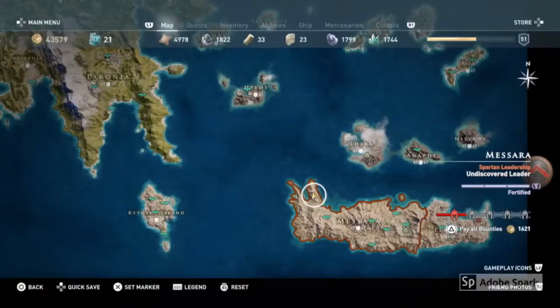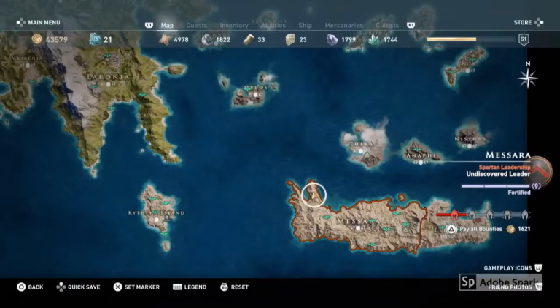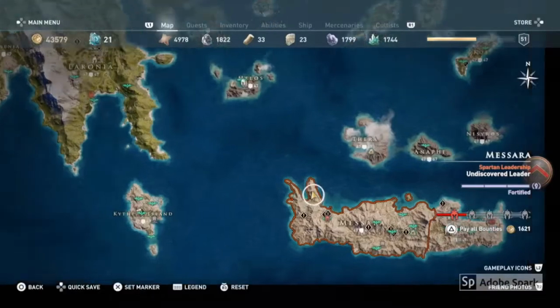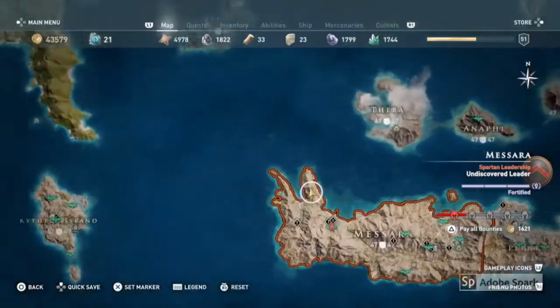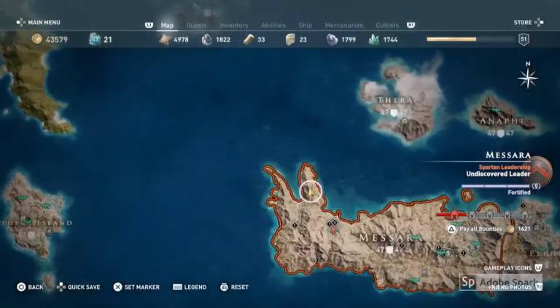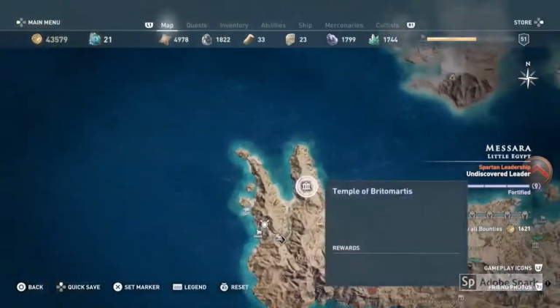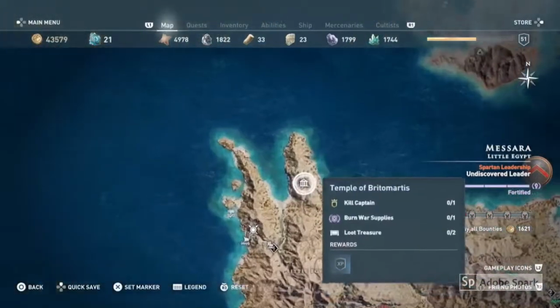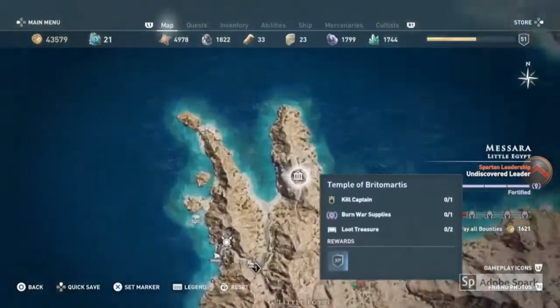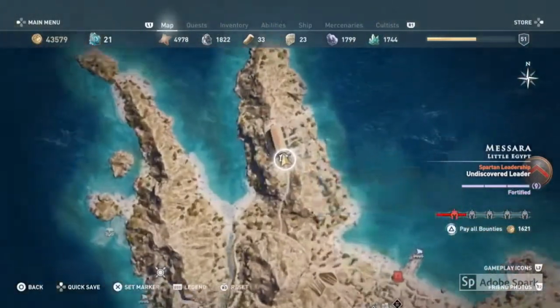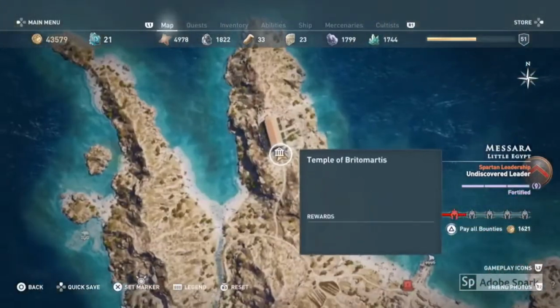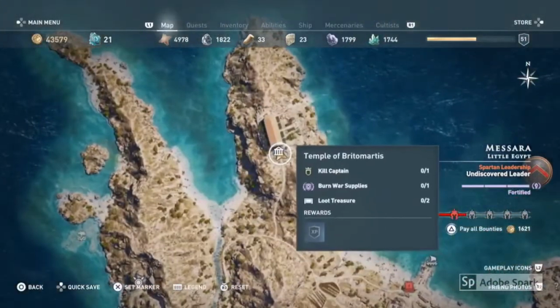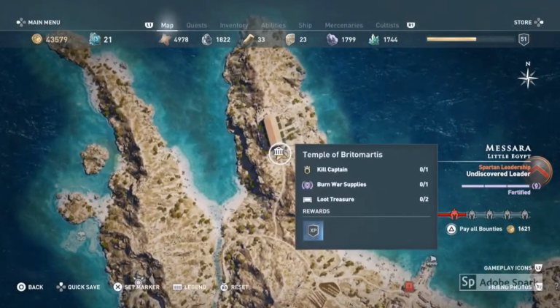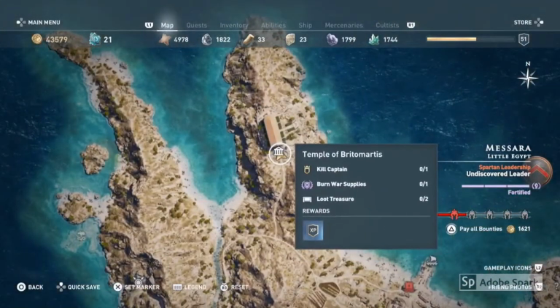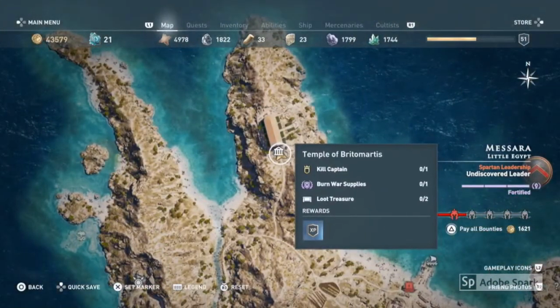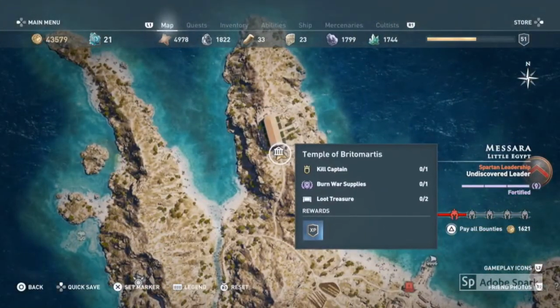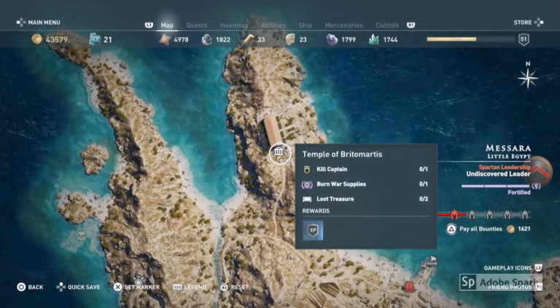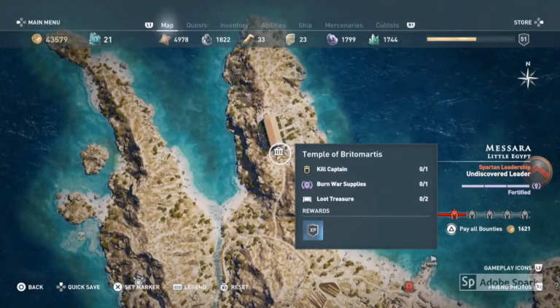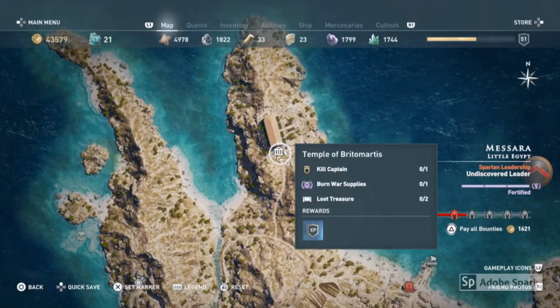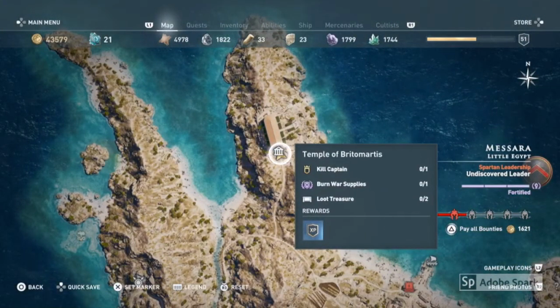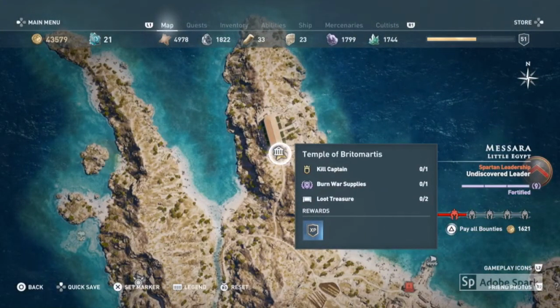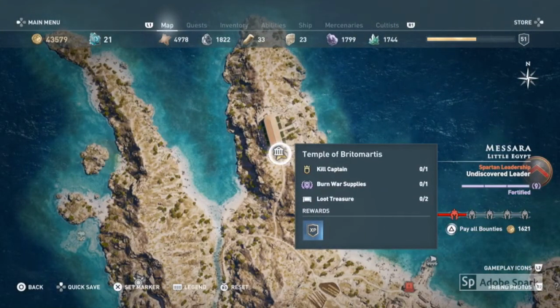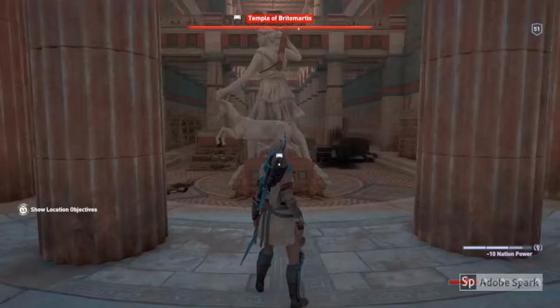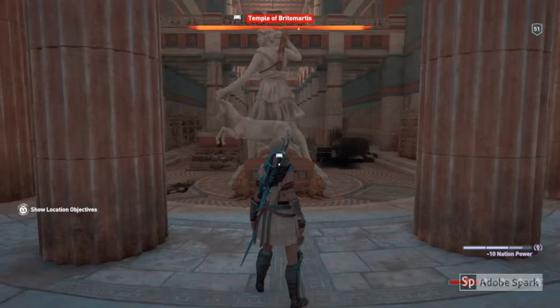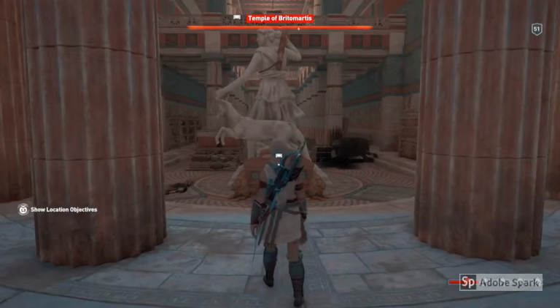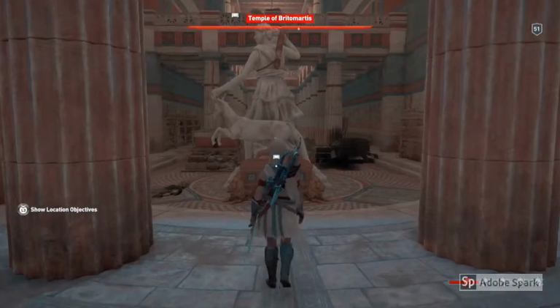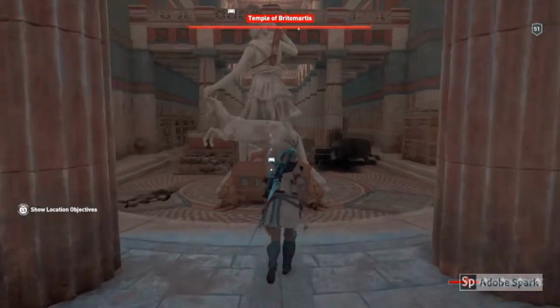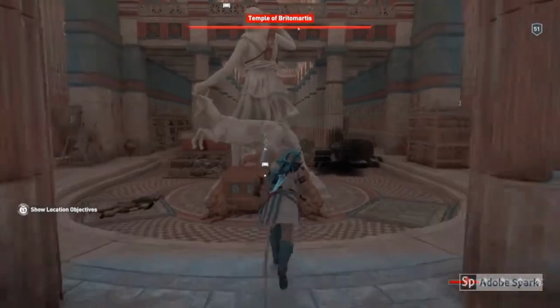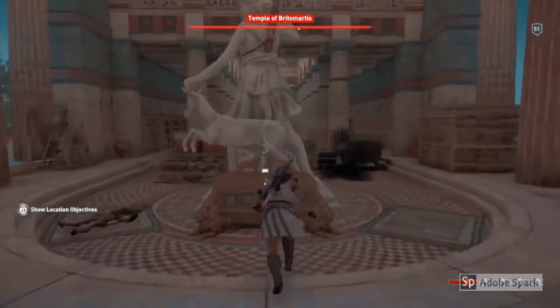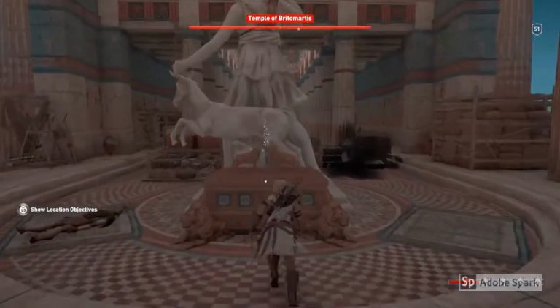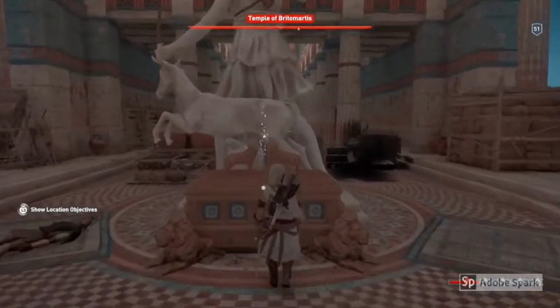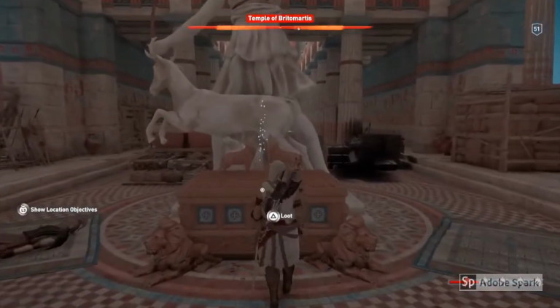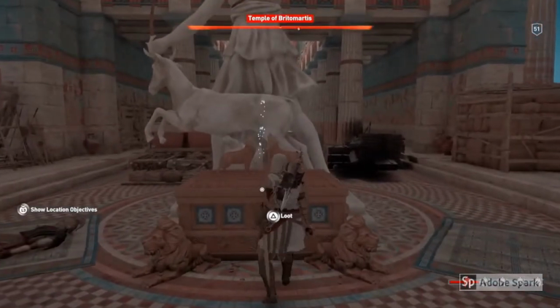The fifth and final armor piece is in Mazira at the Temple of Vitriomartis, and this is where you will find the Pilgrim's Boot.